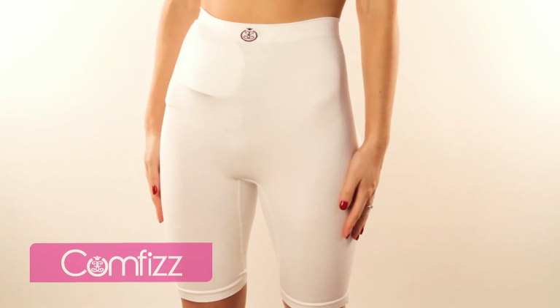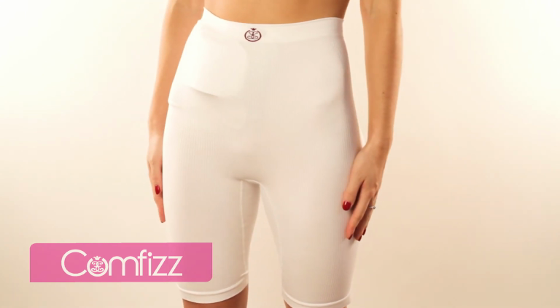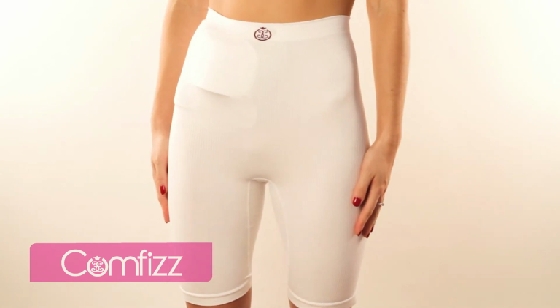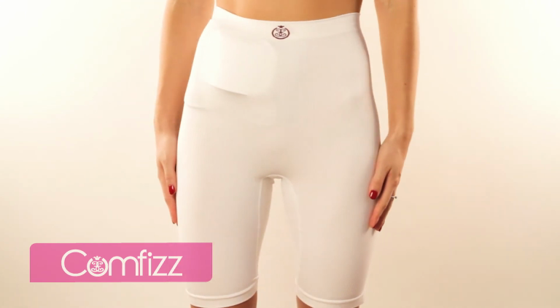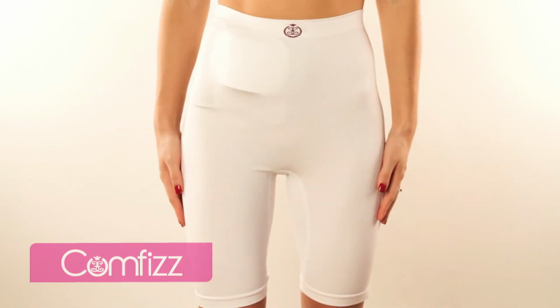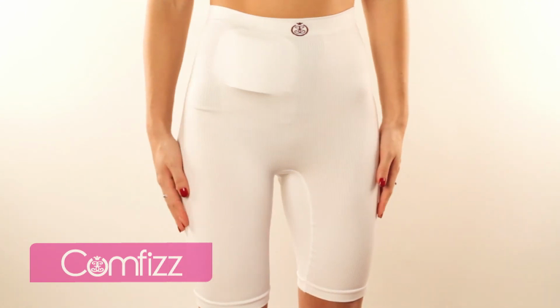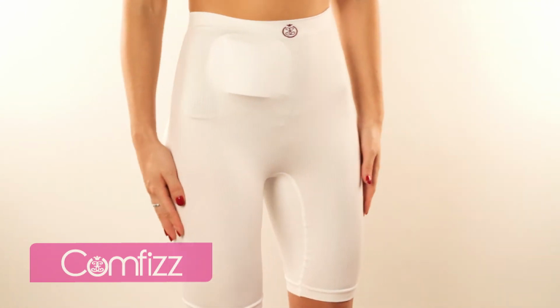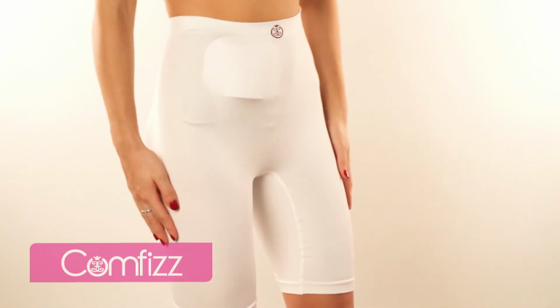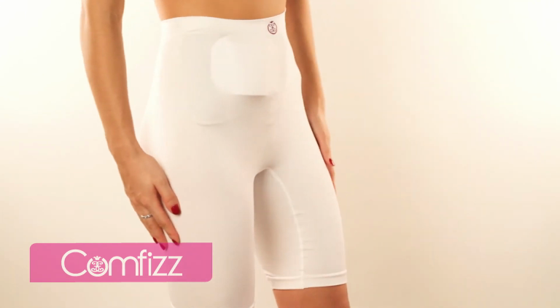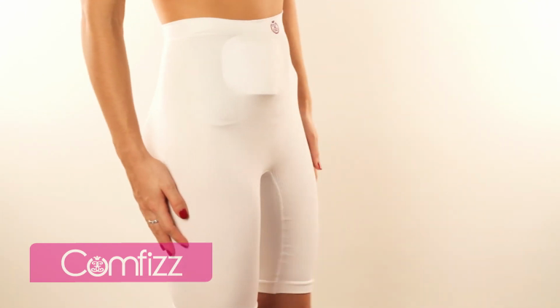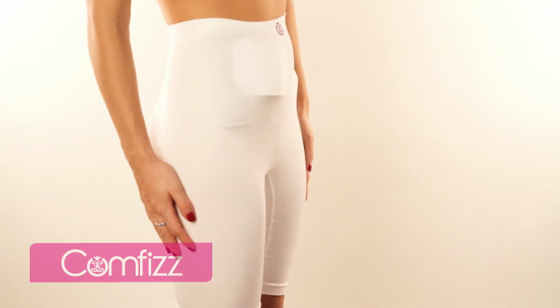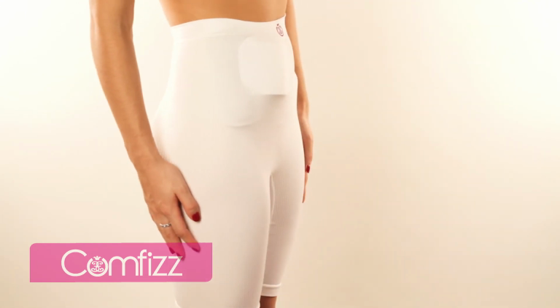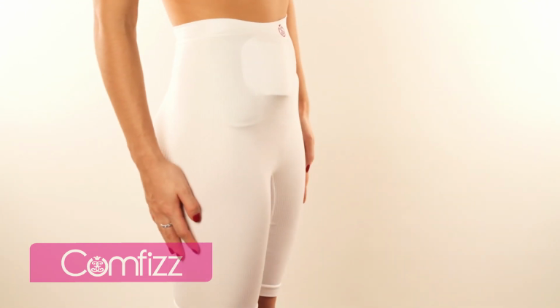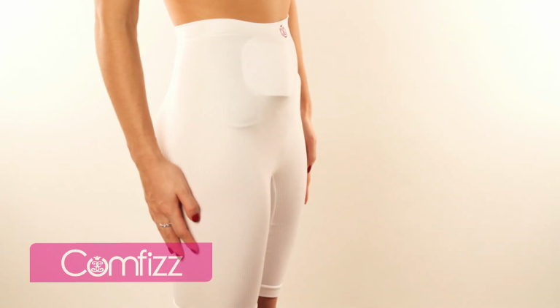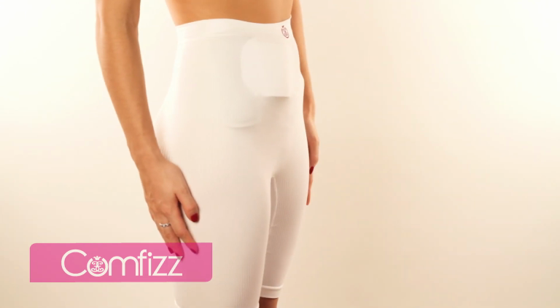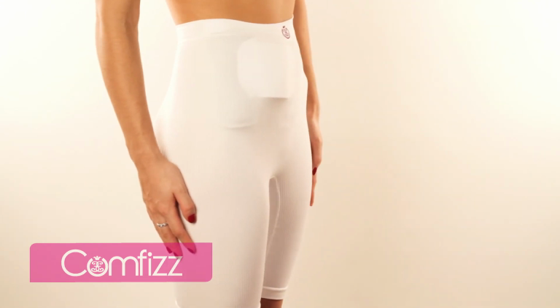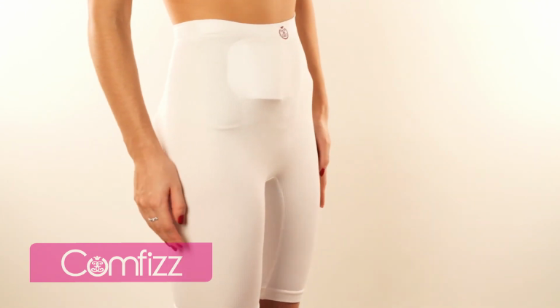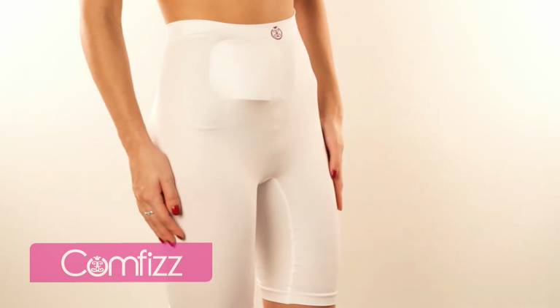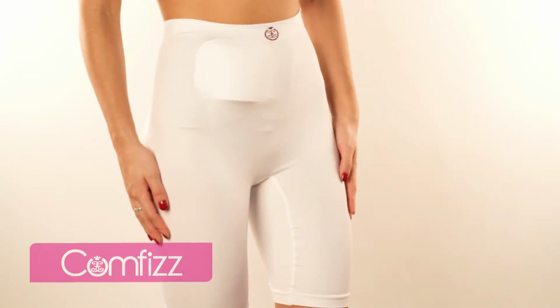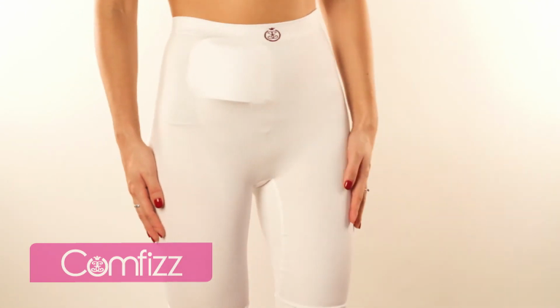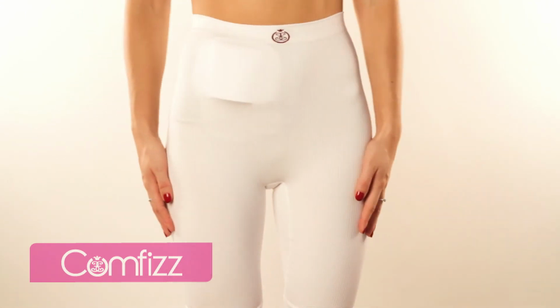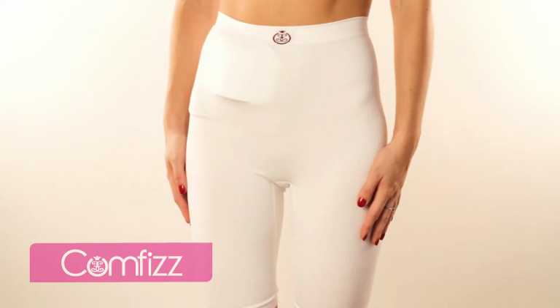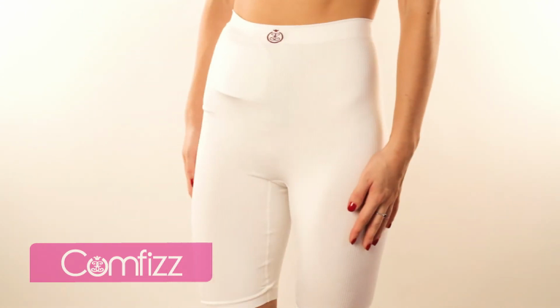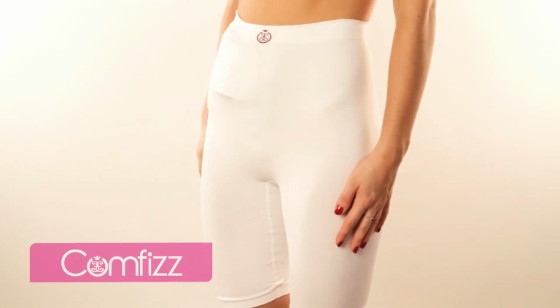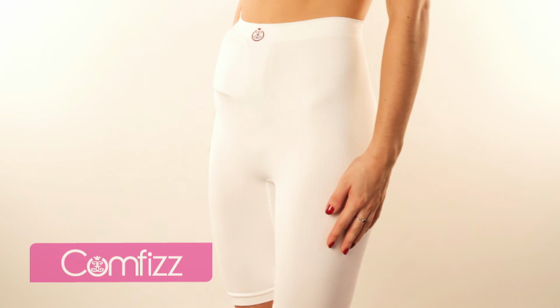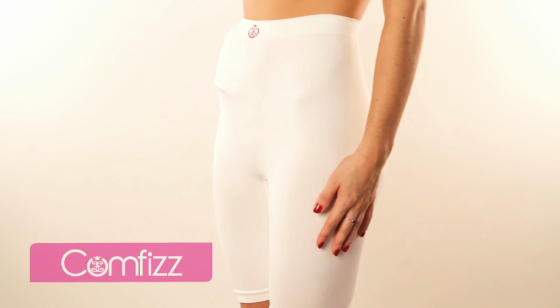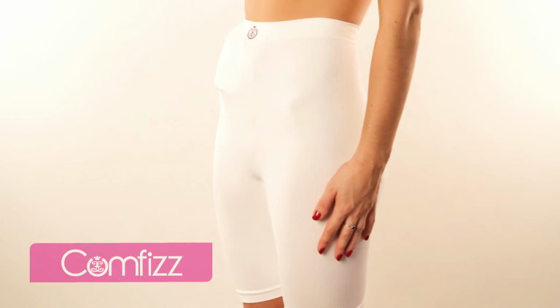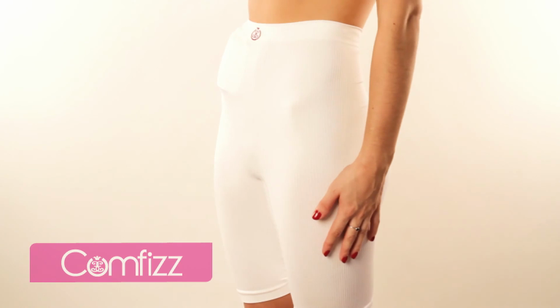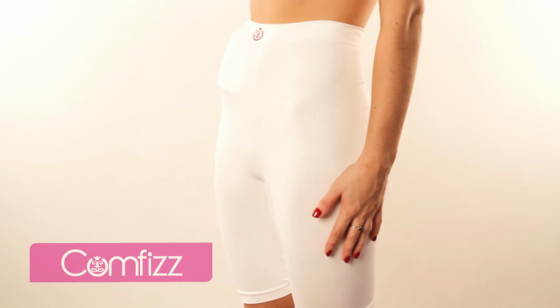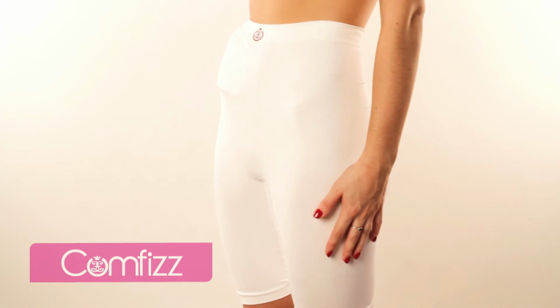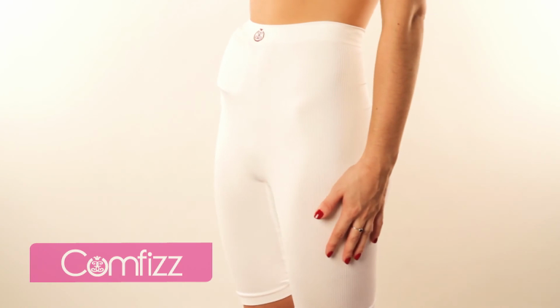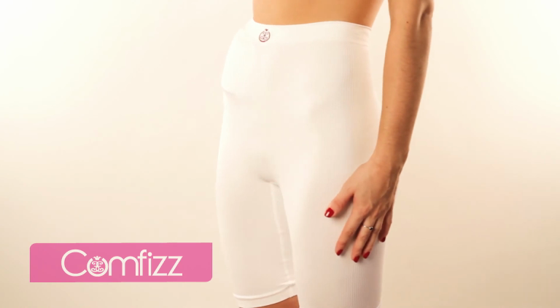Comfy Shield is brought to you by Comfis, a family business that cares.